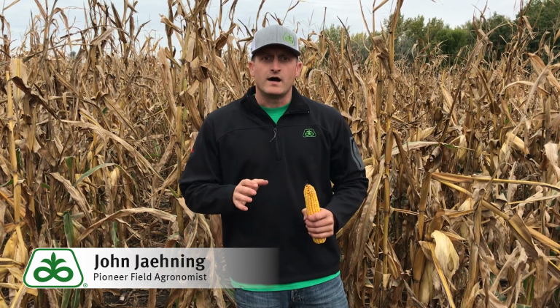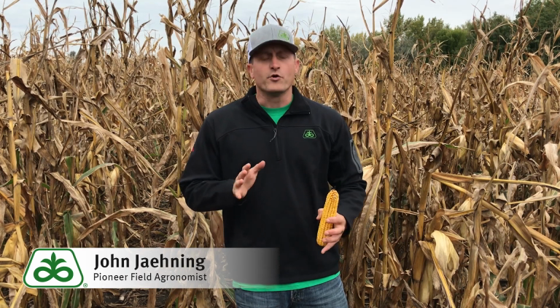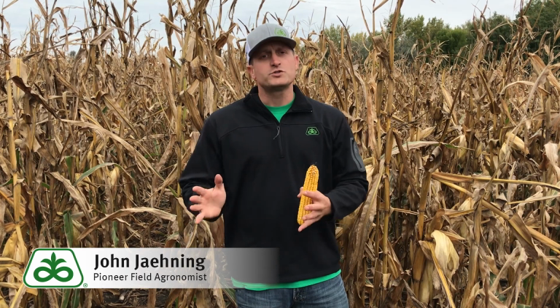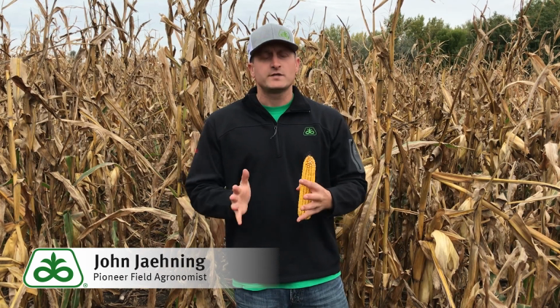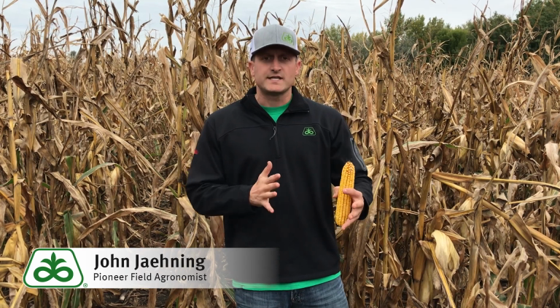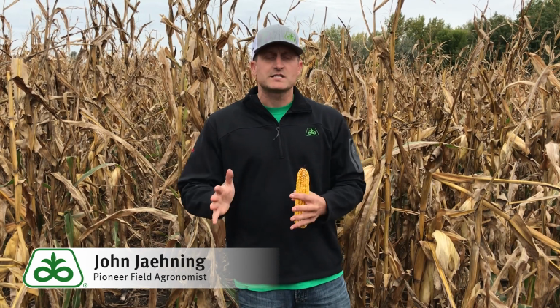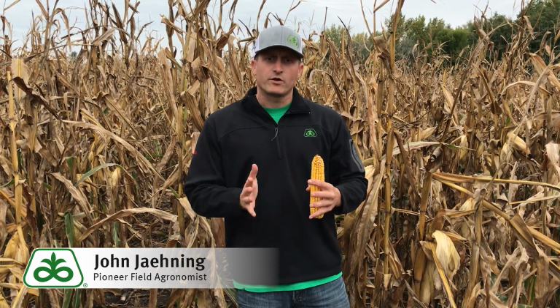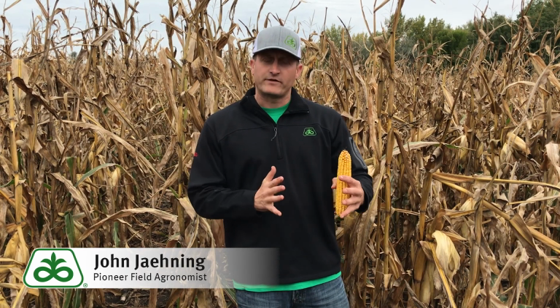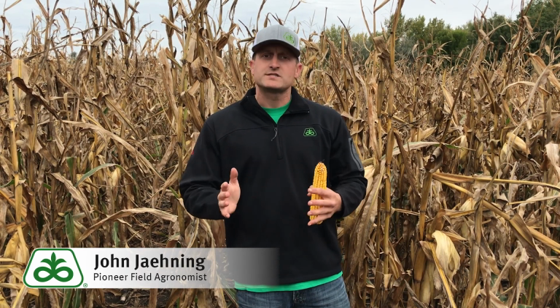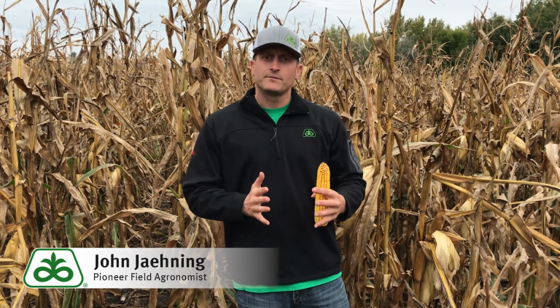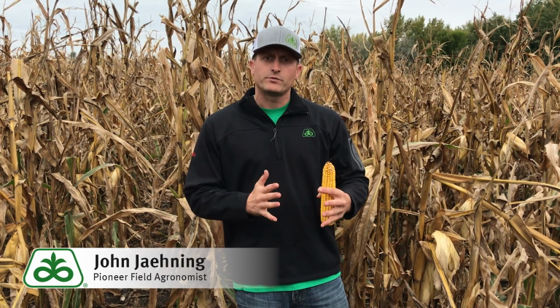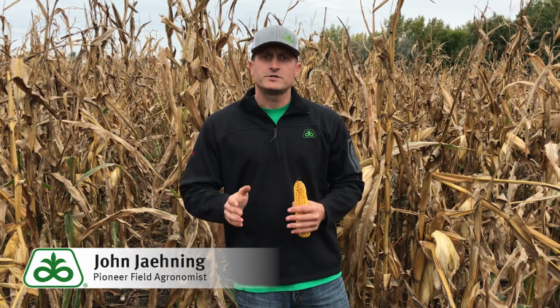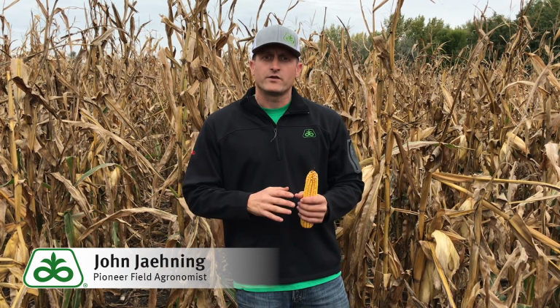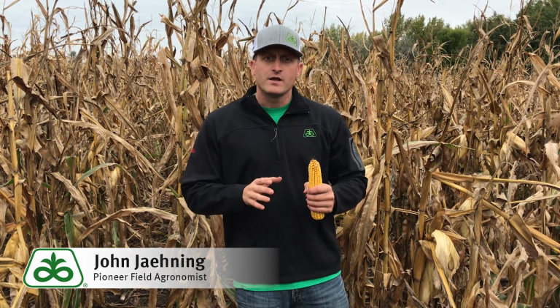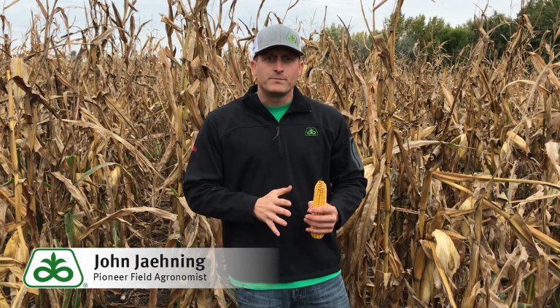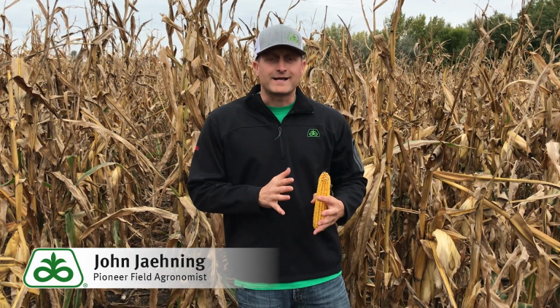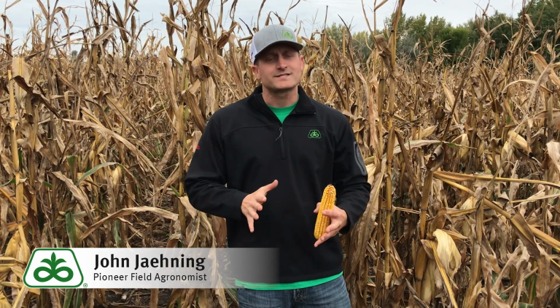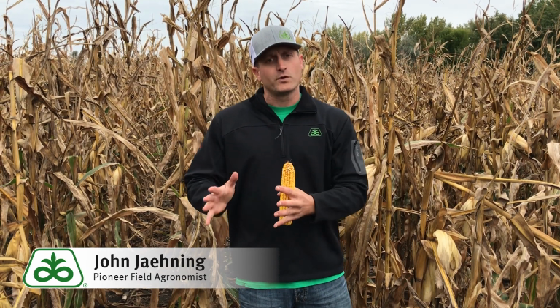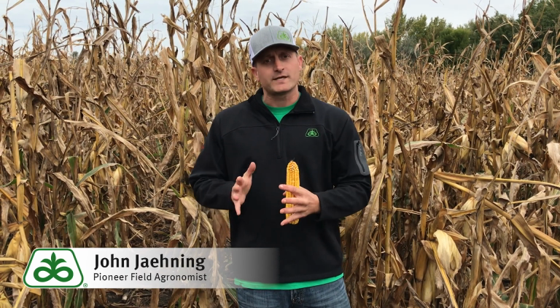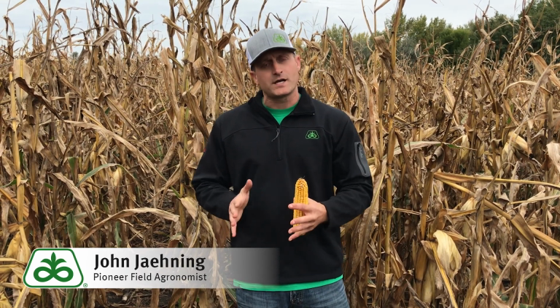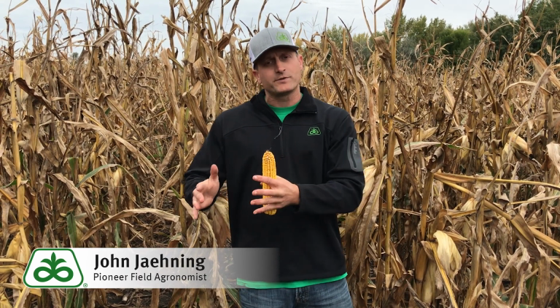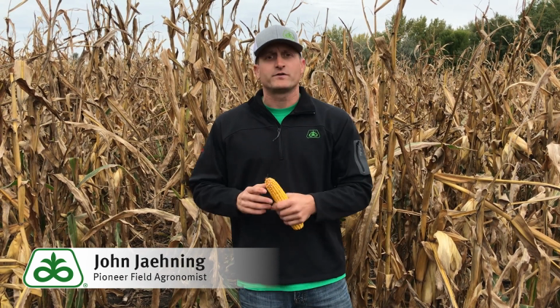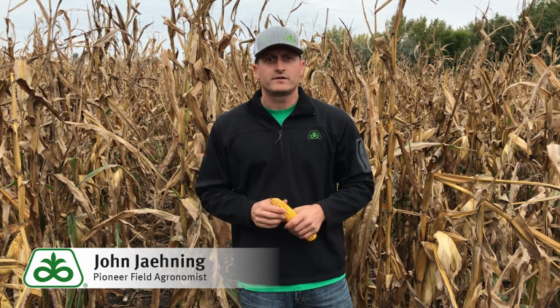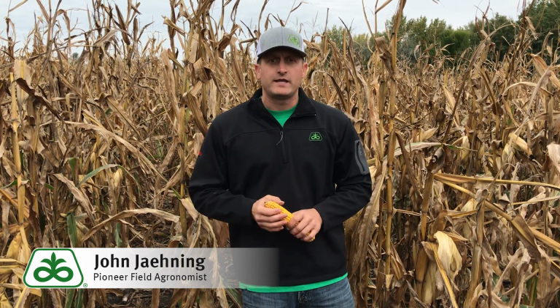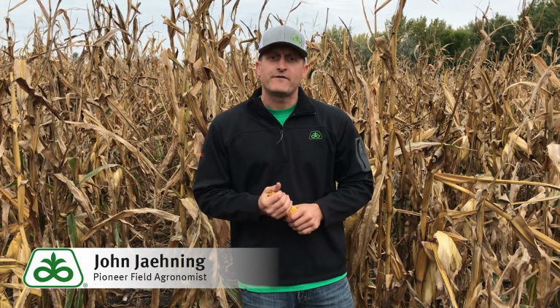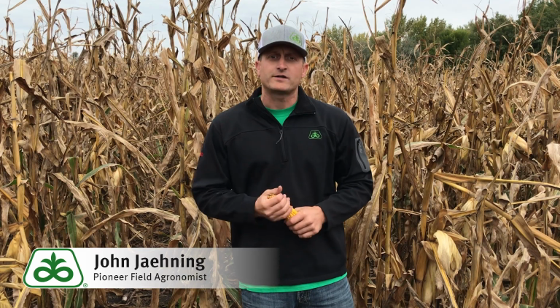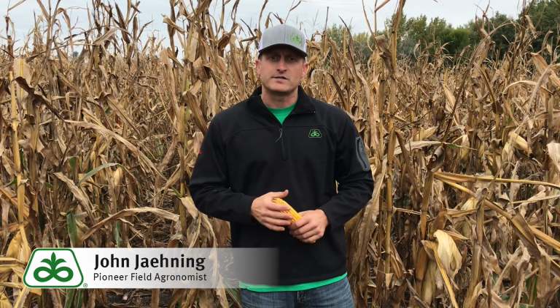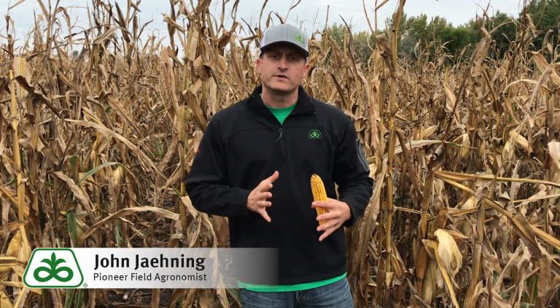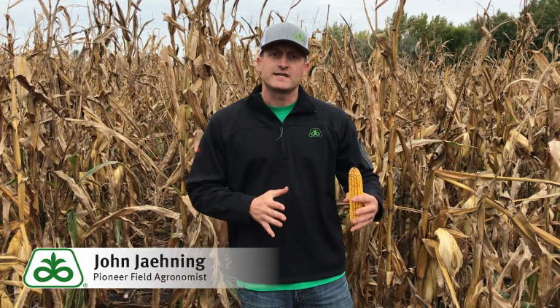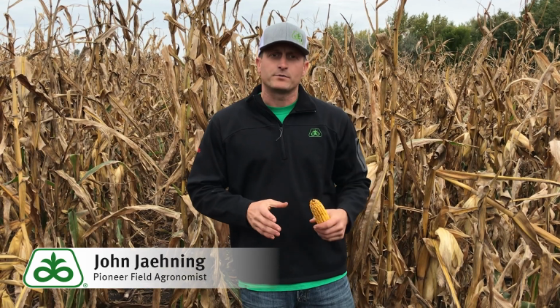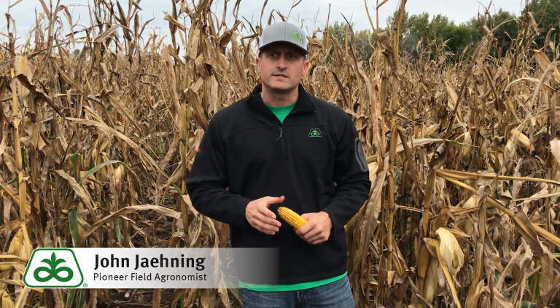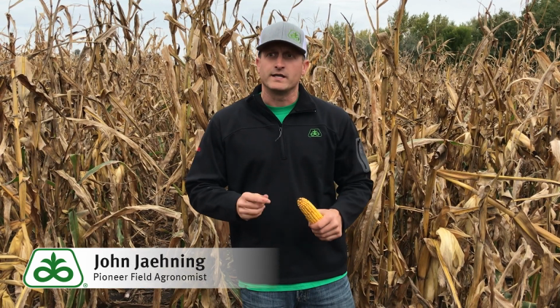Those two diseases look very similar to each other, but Goss's Wilt has a couple of different key factors that really separate it.